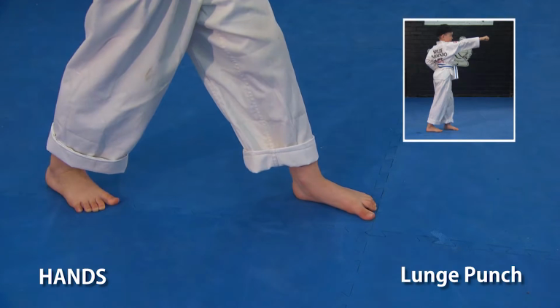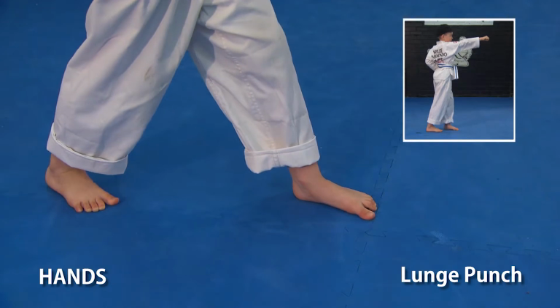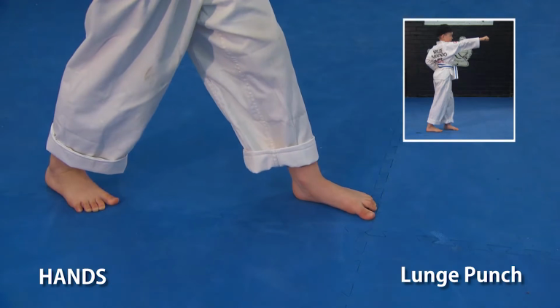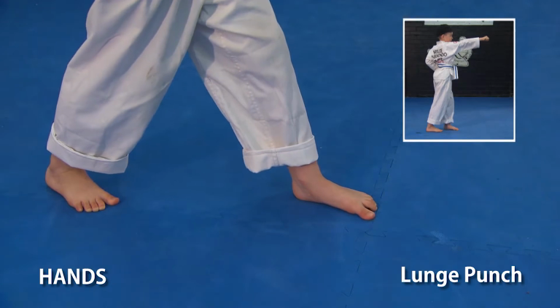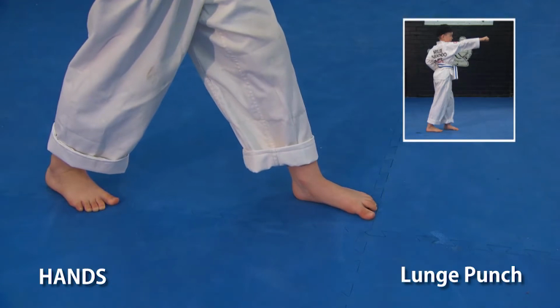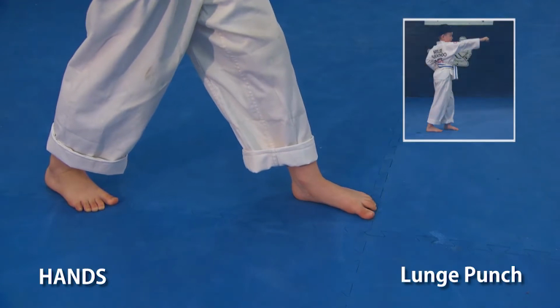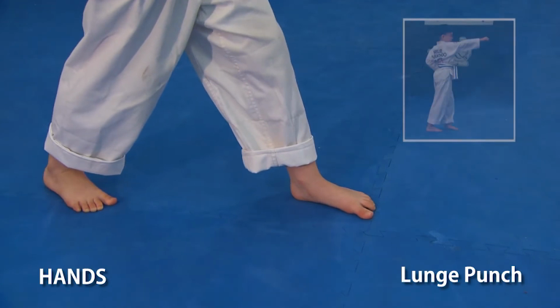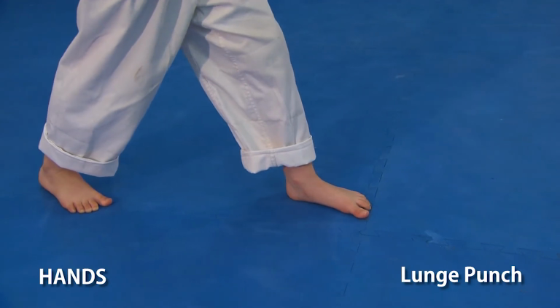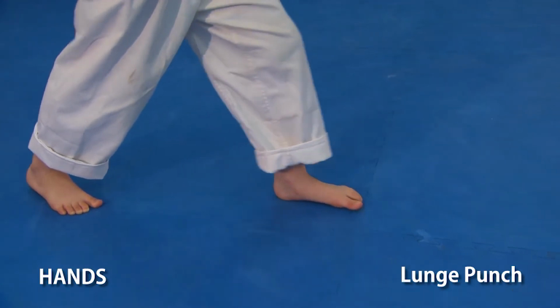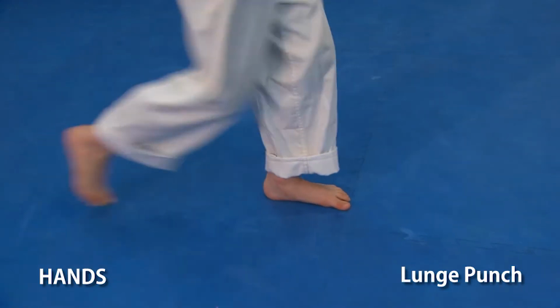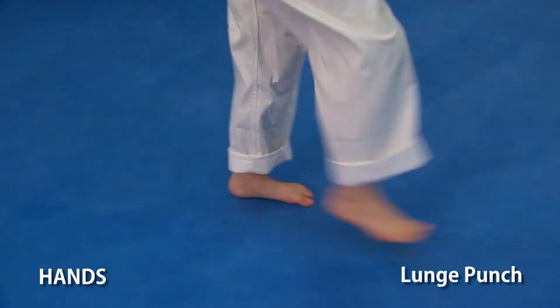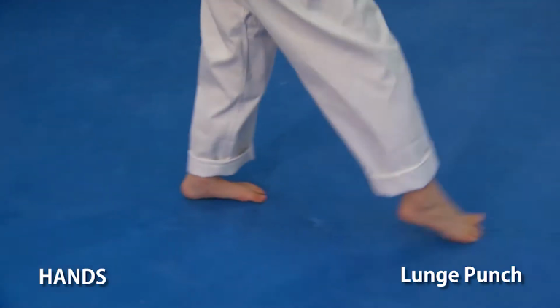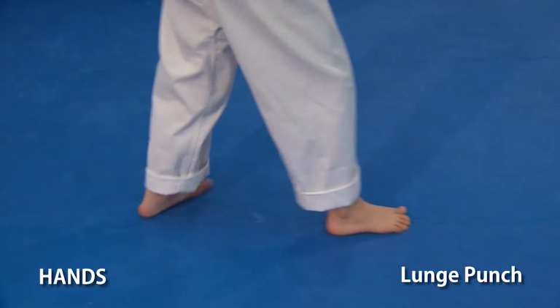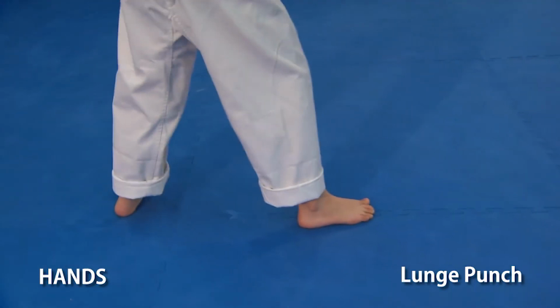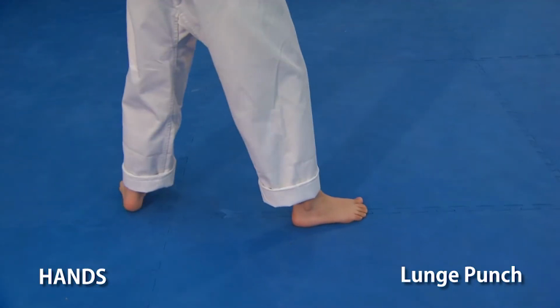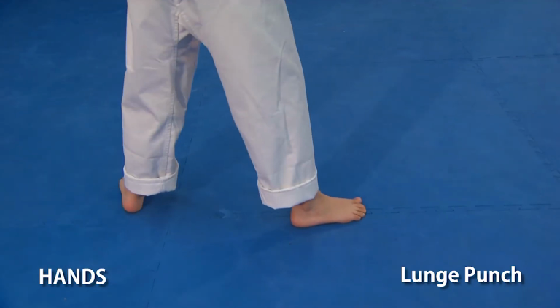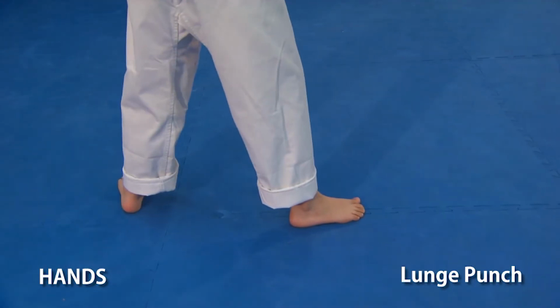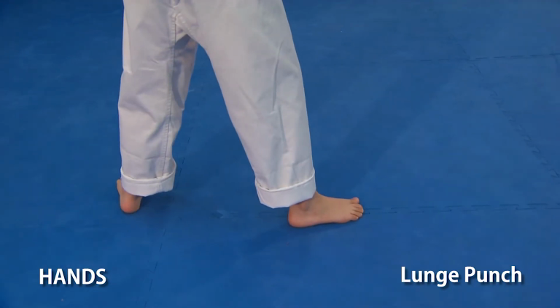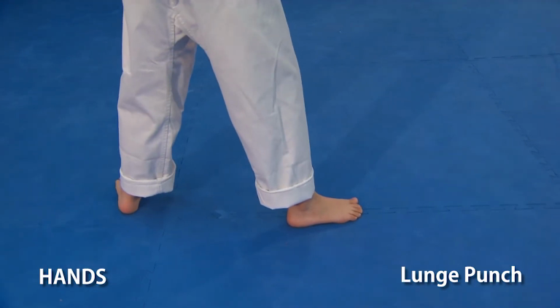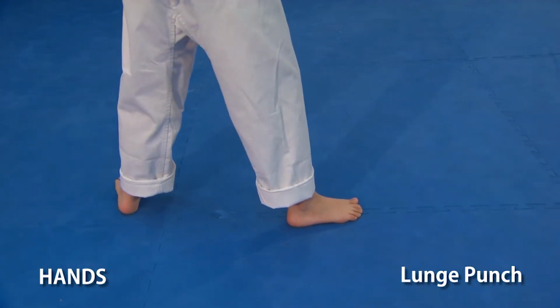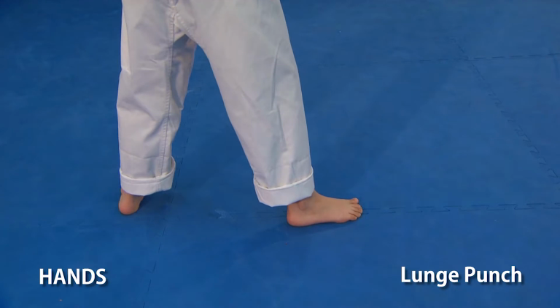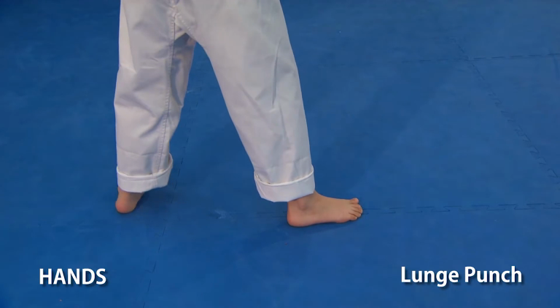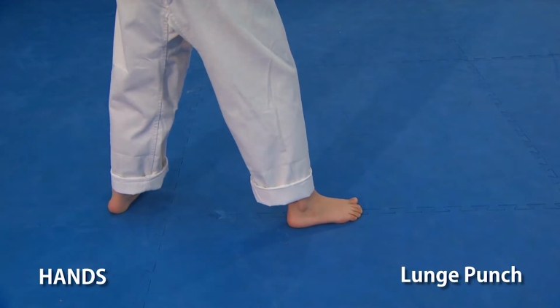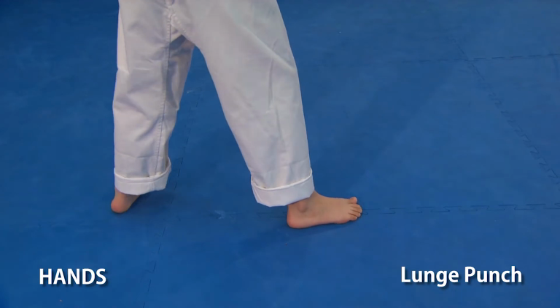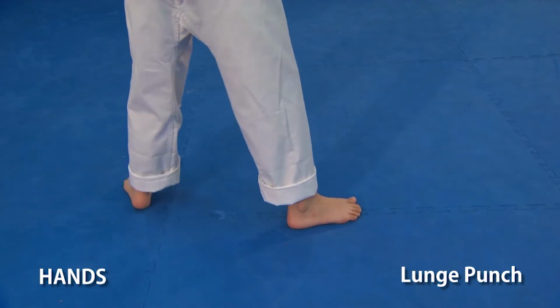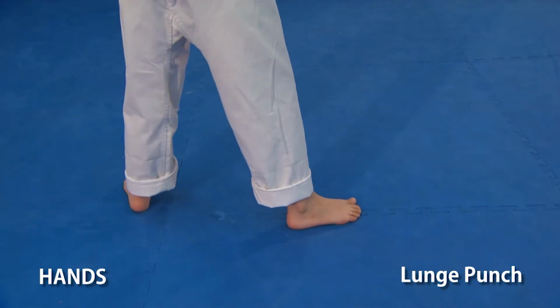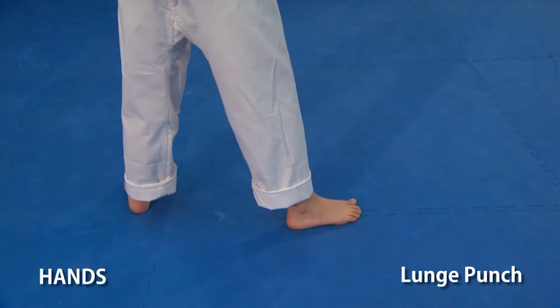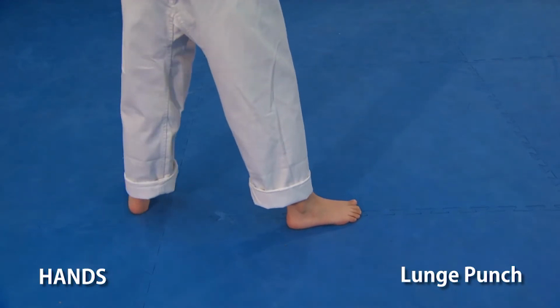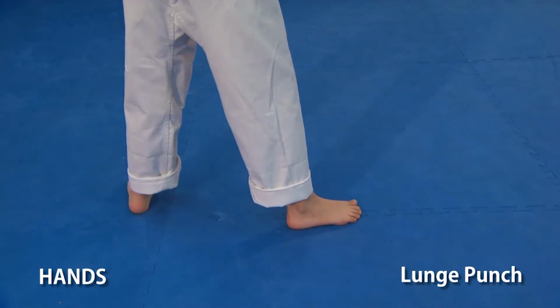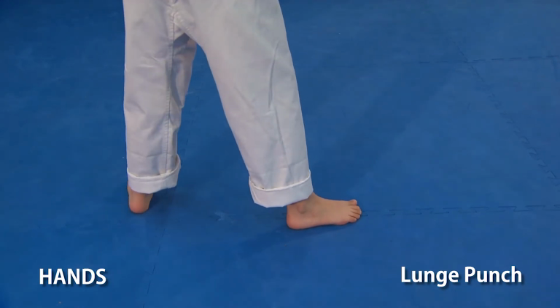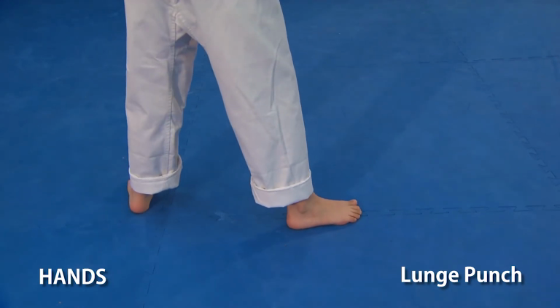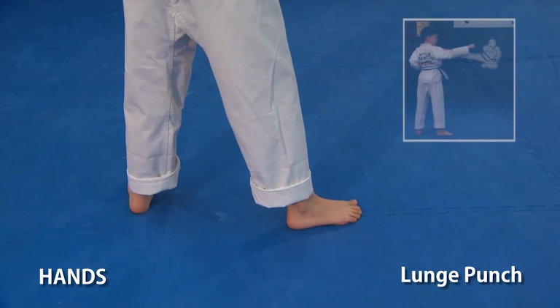Step forward, let's try that with the left, watching the left foot pivot when the punch is thrown.